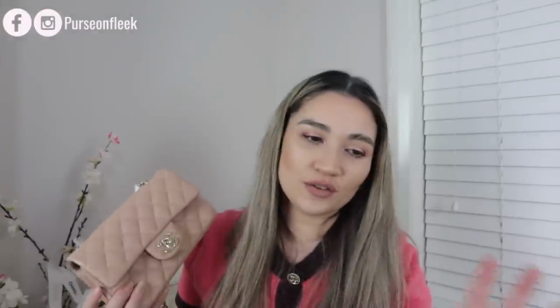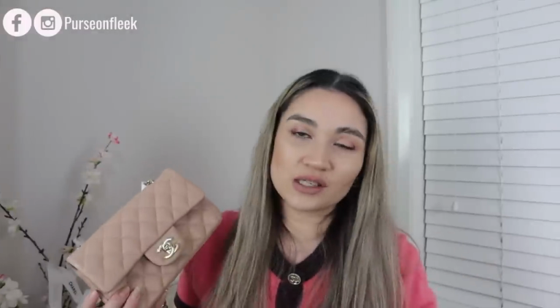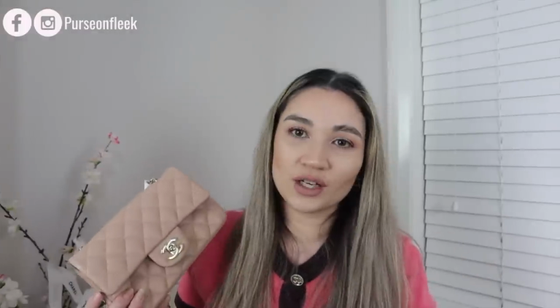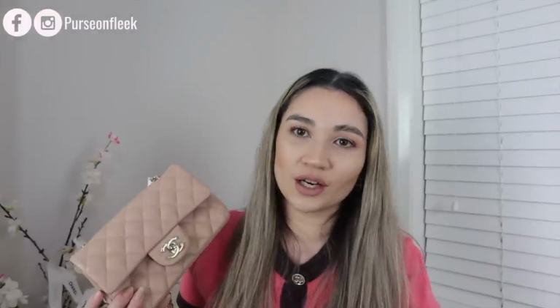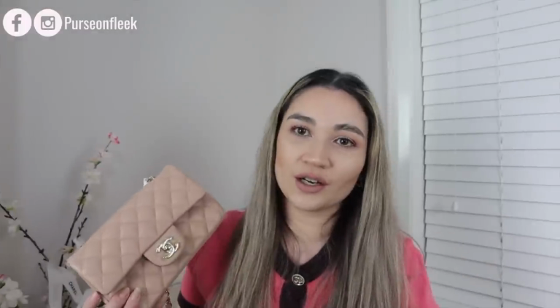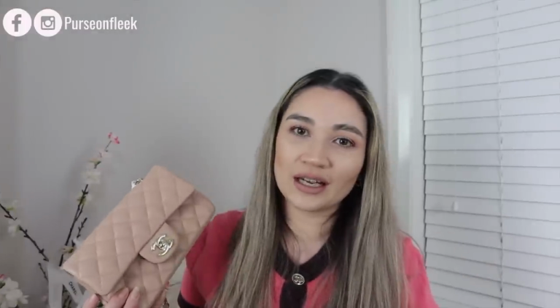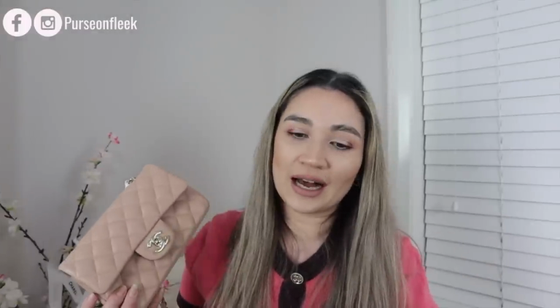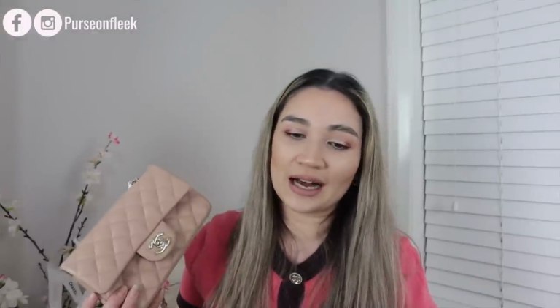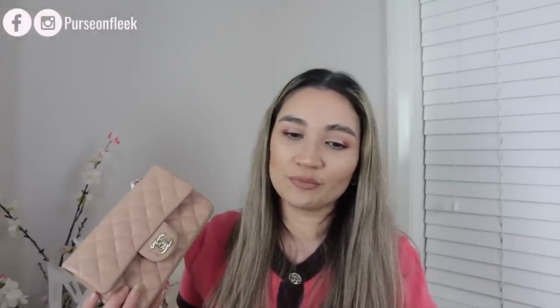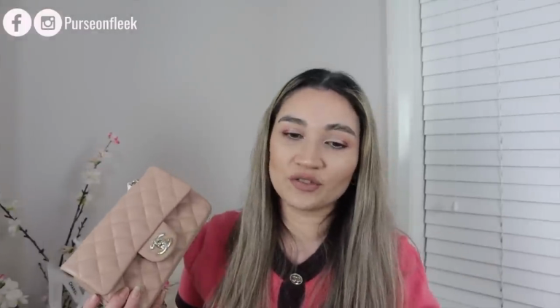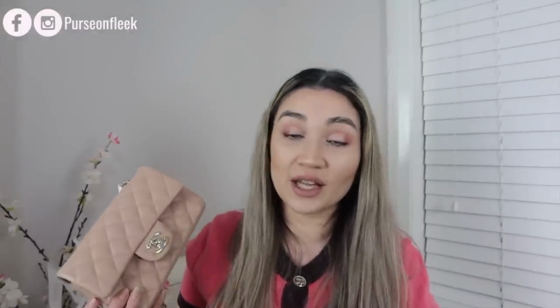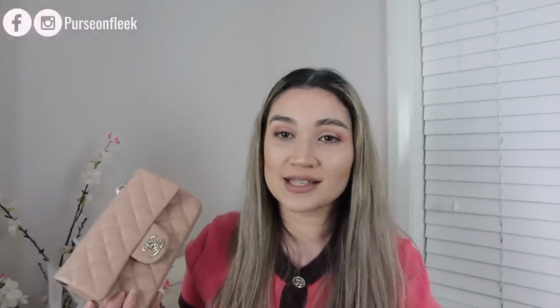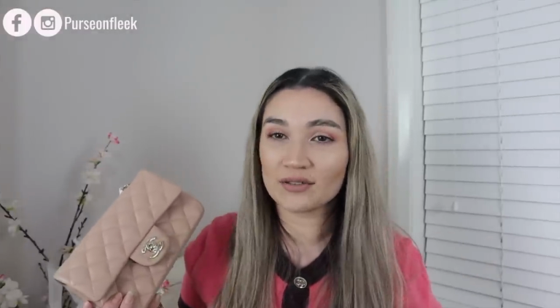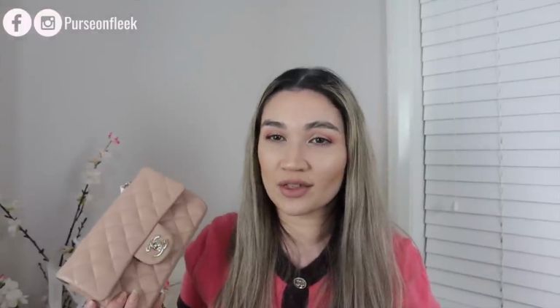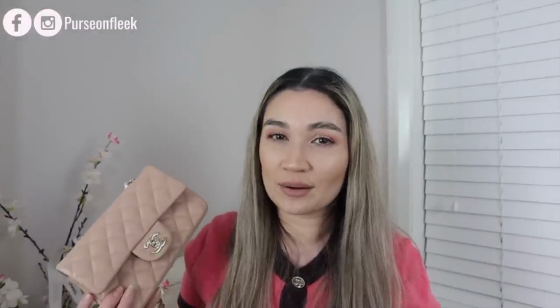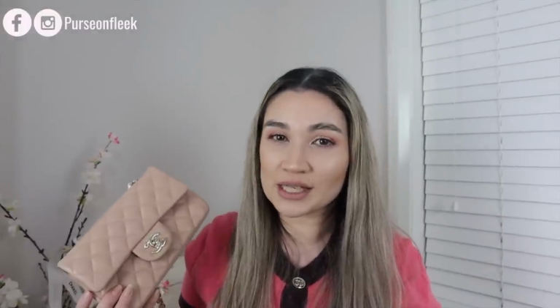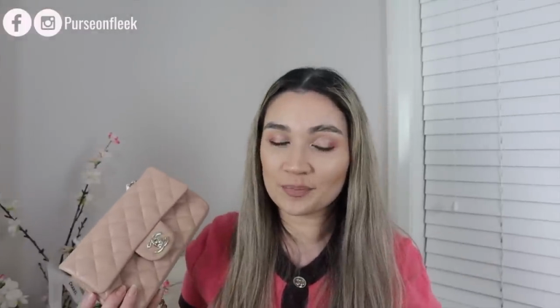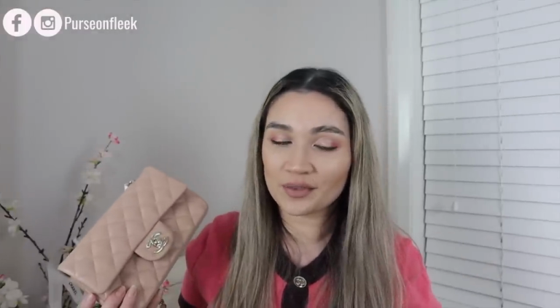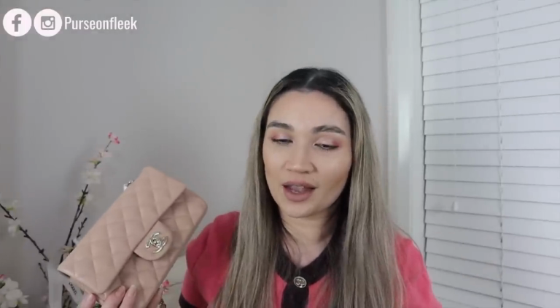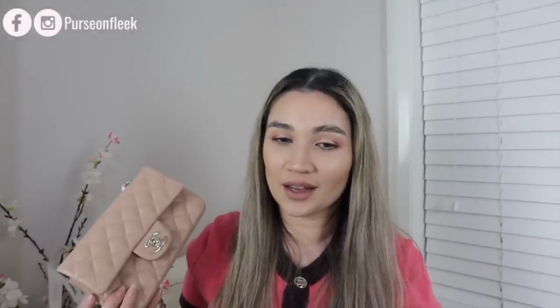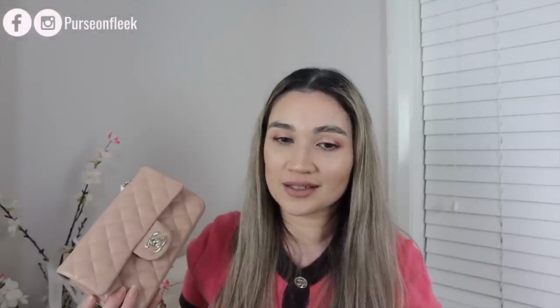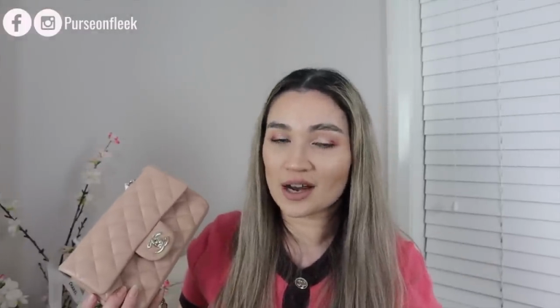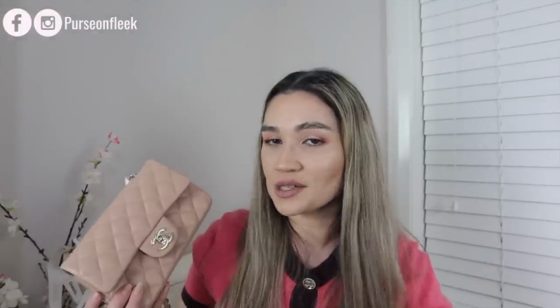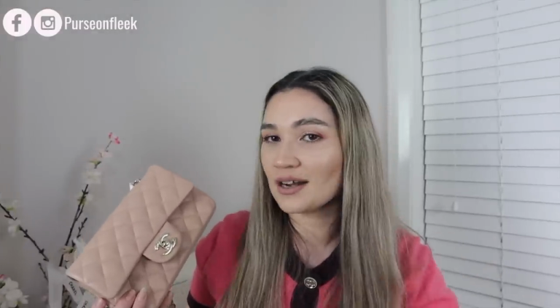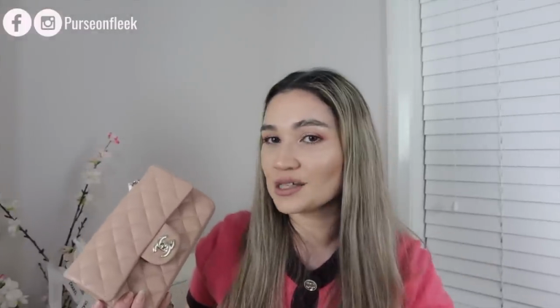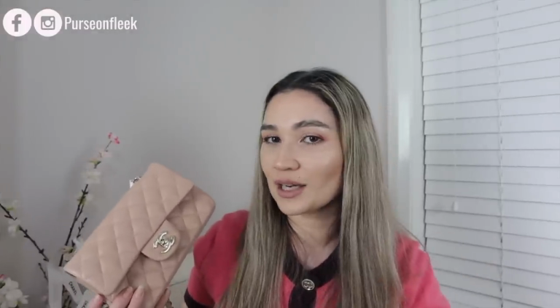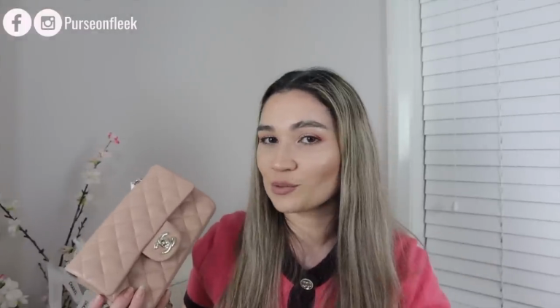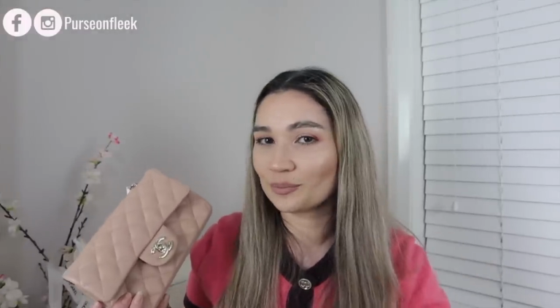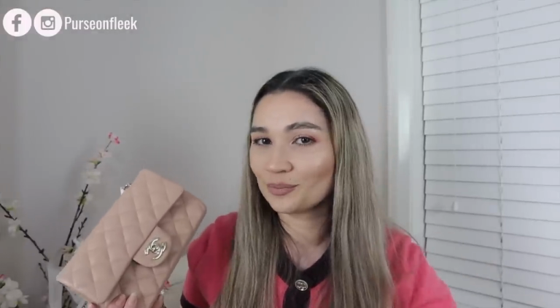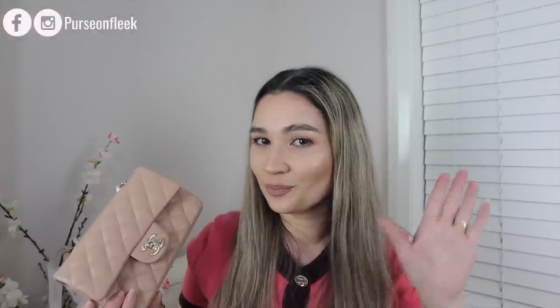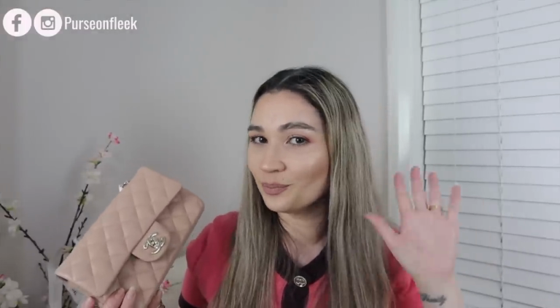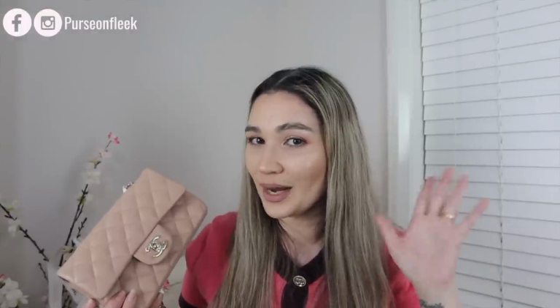That is all for this video. If you liked it, give it a thumbs up, and I'll see you guys in my next one. Bye!